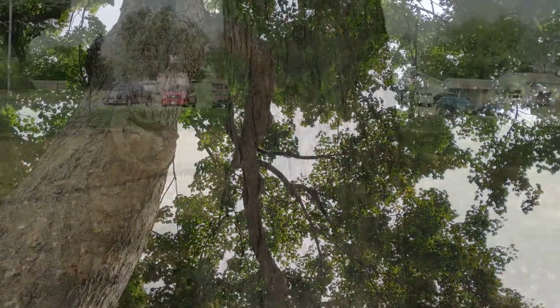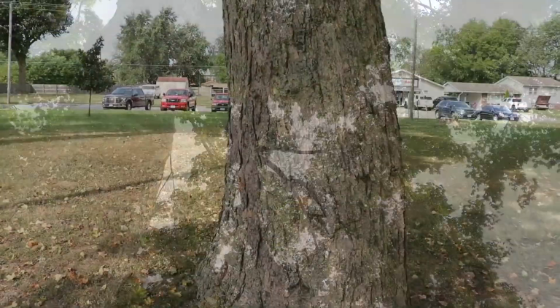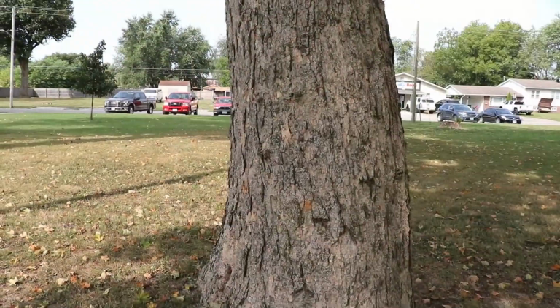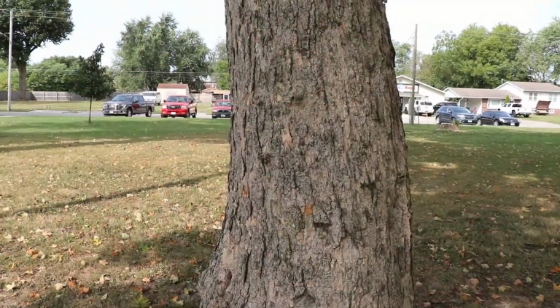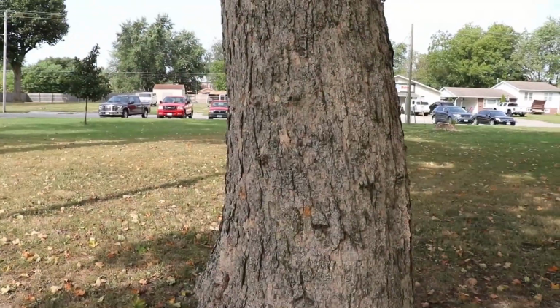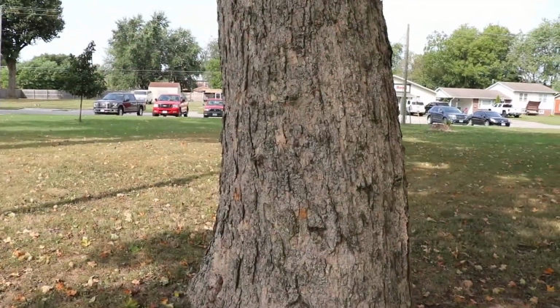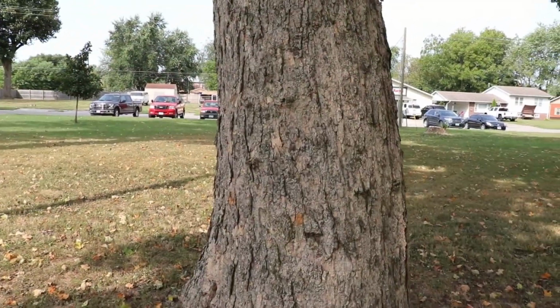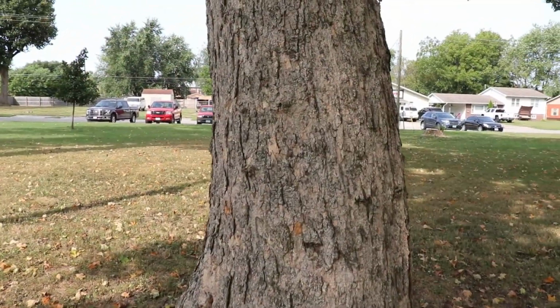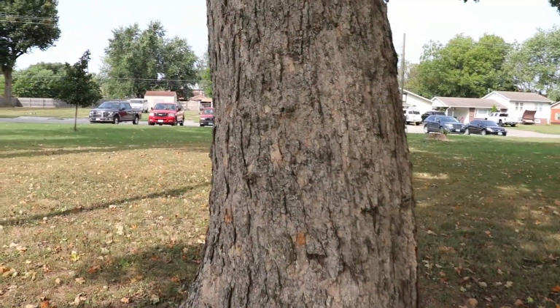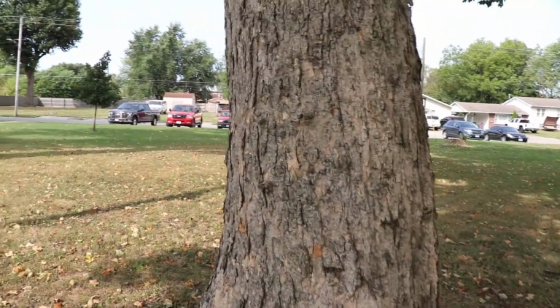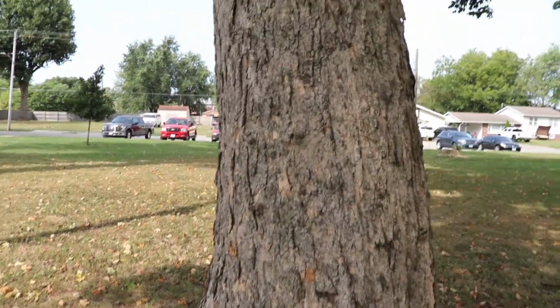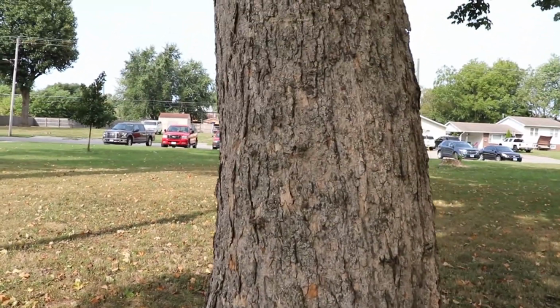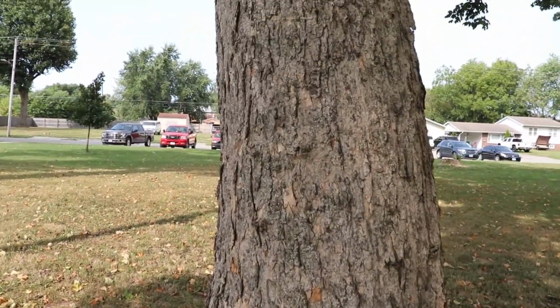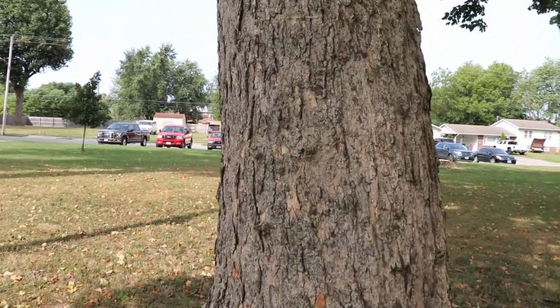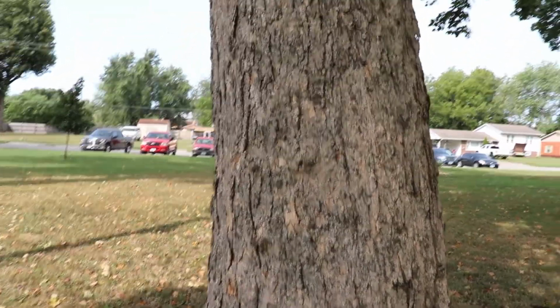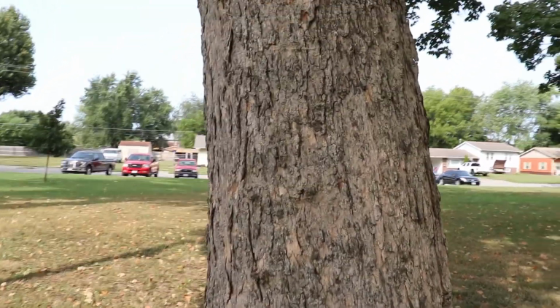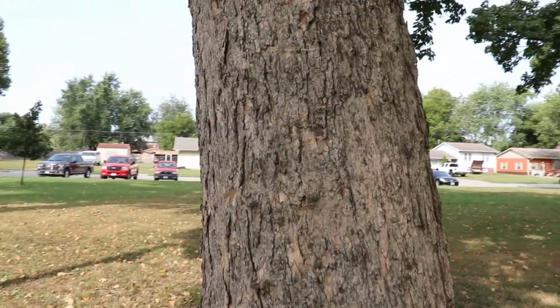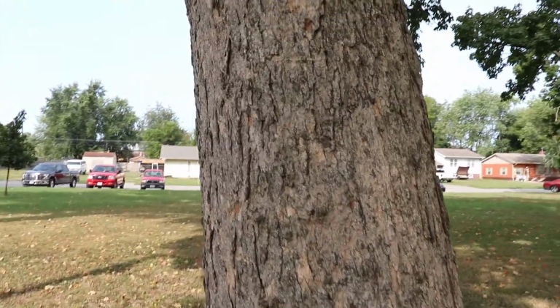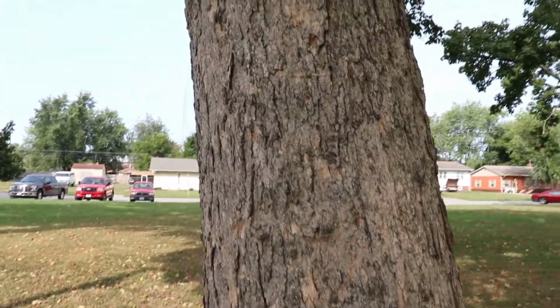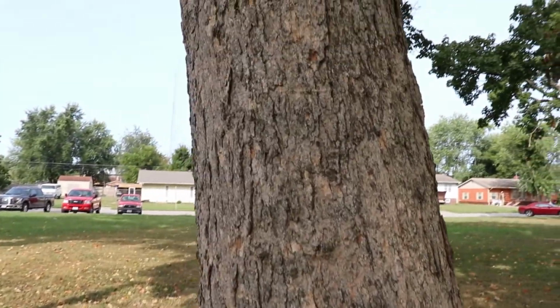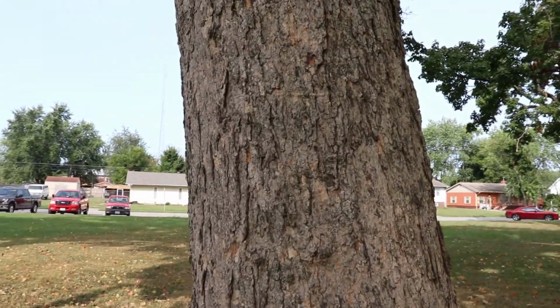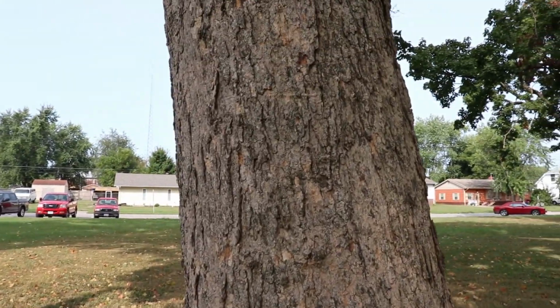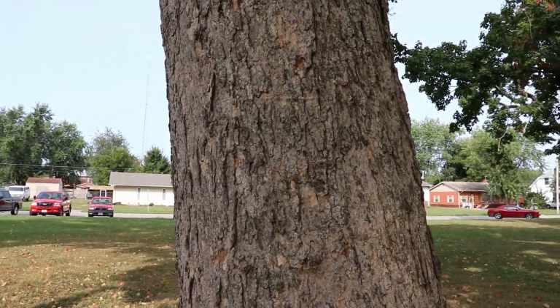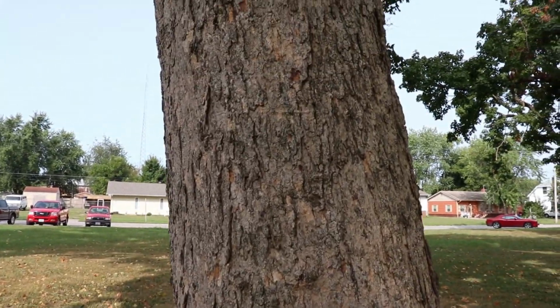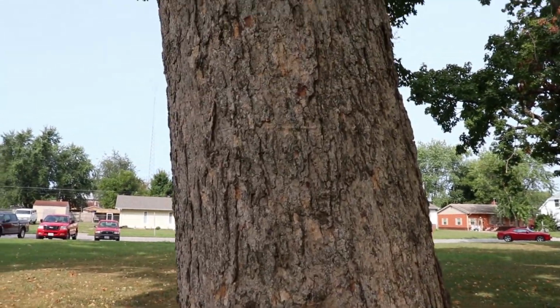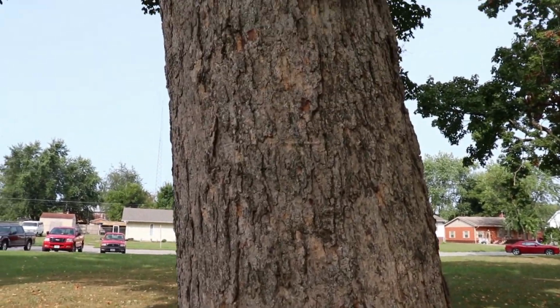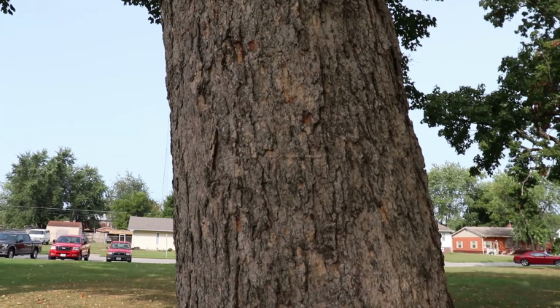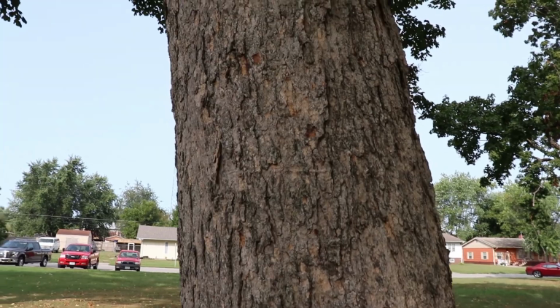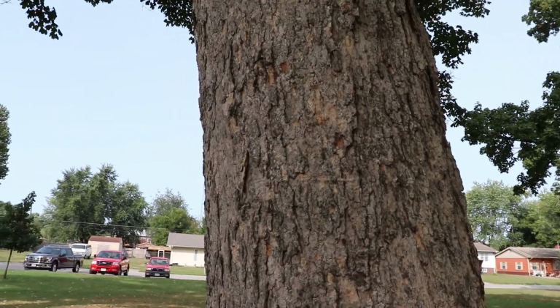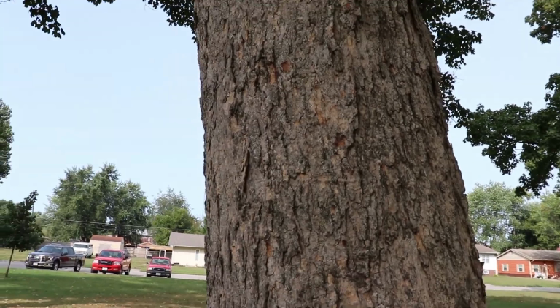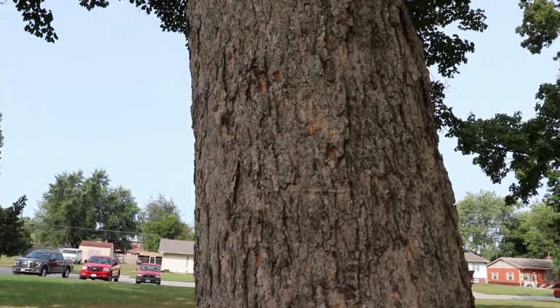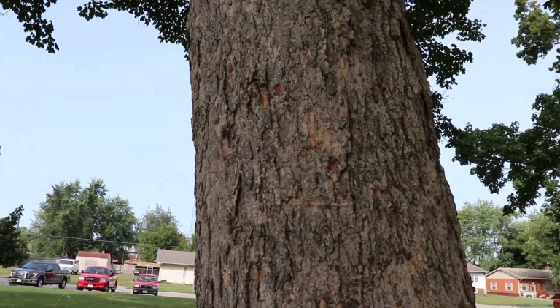The bark is dark brown to black, smooth when young, becoming furrowed and scaly with age.